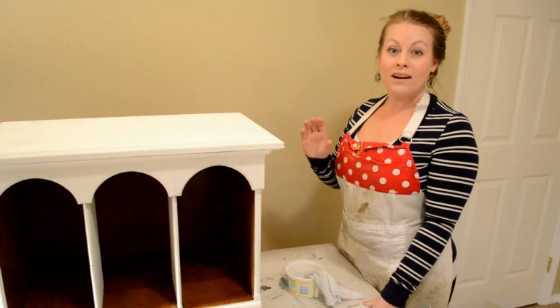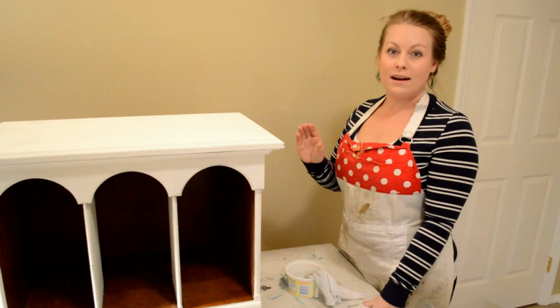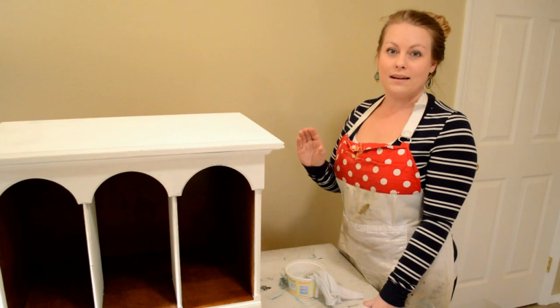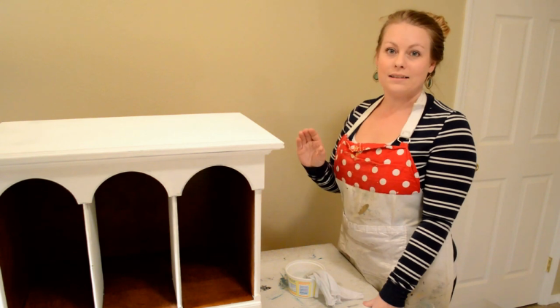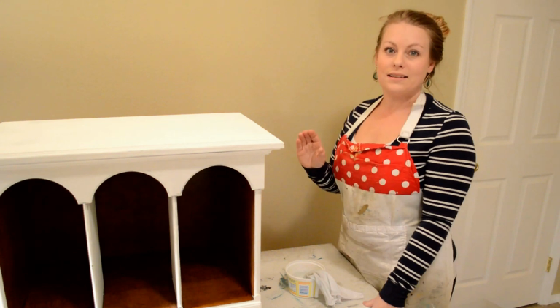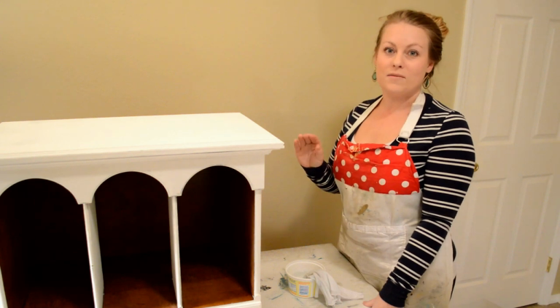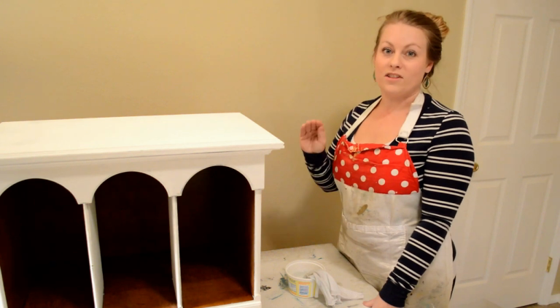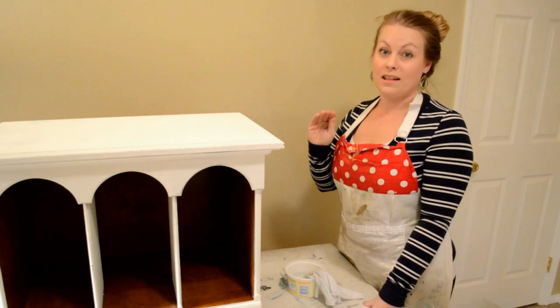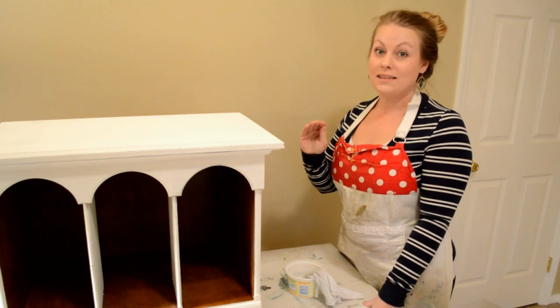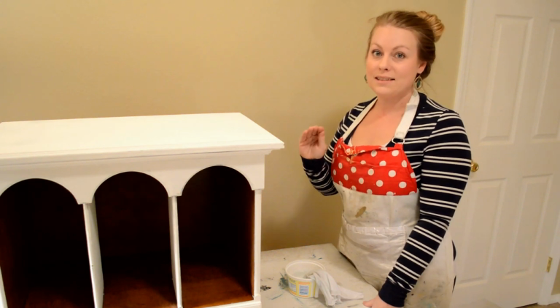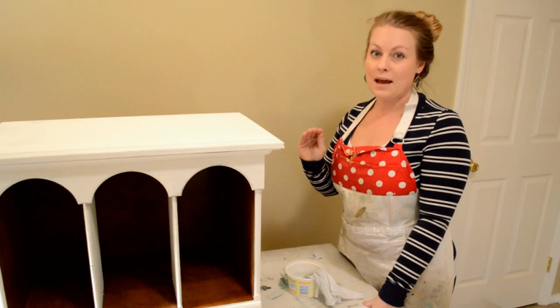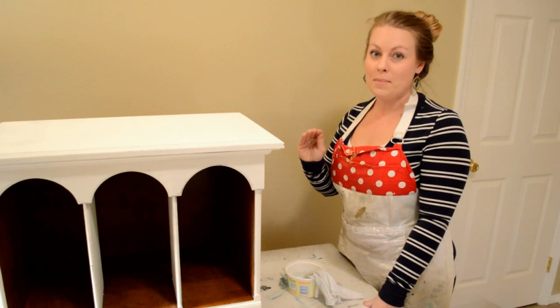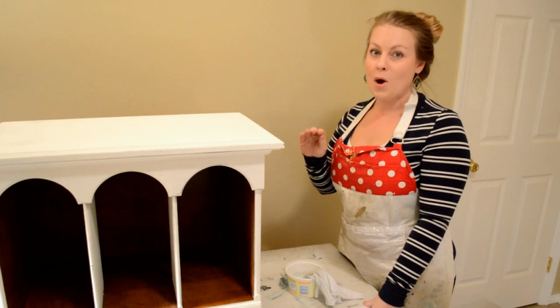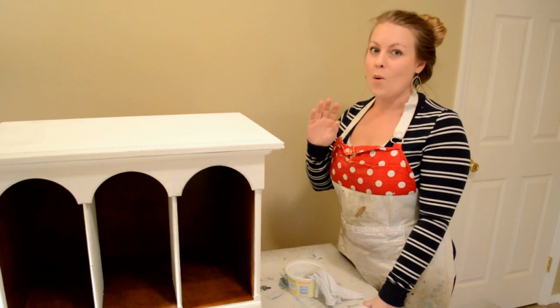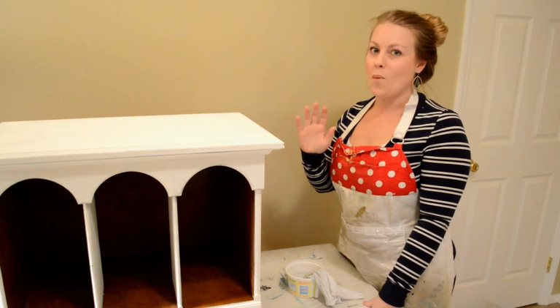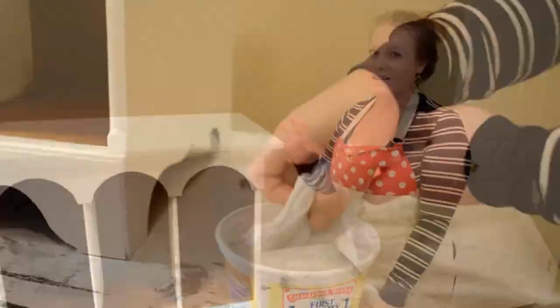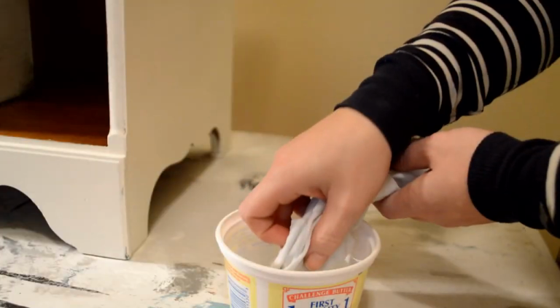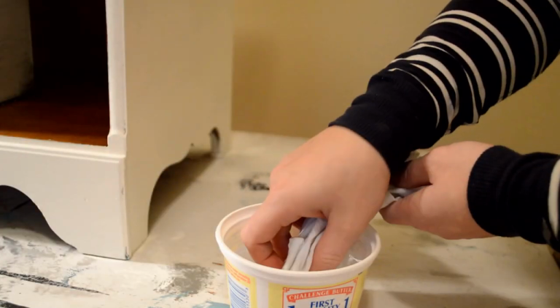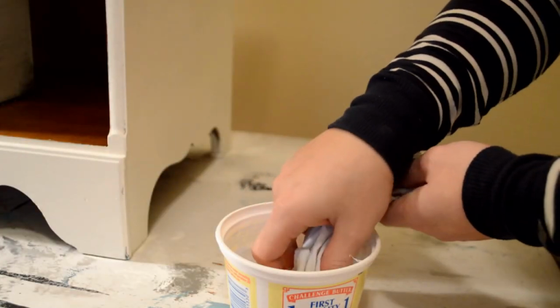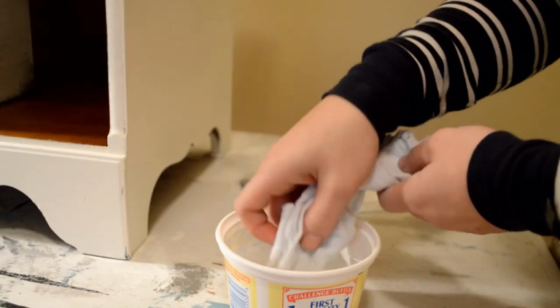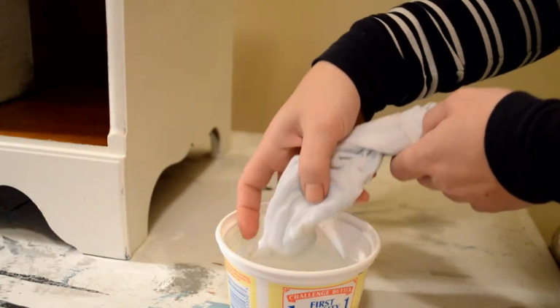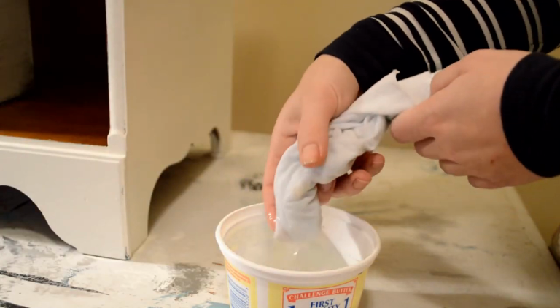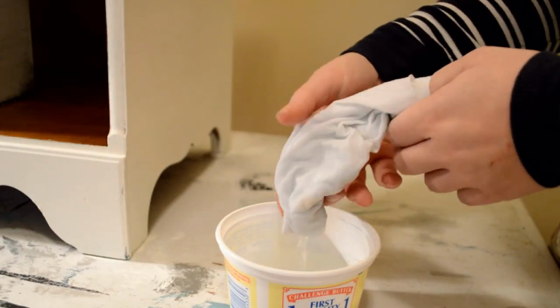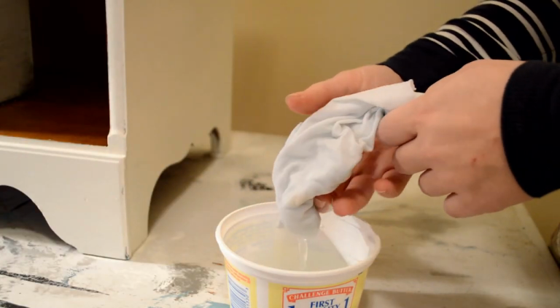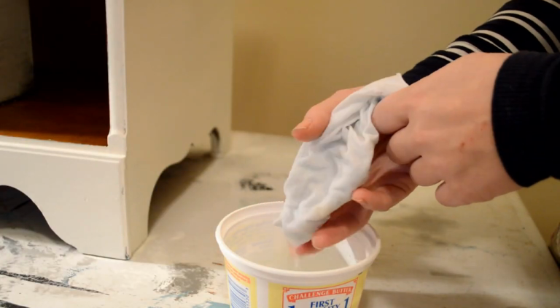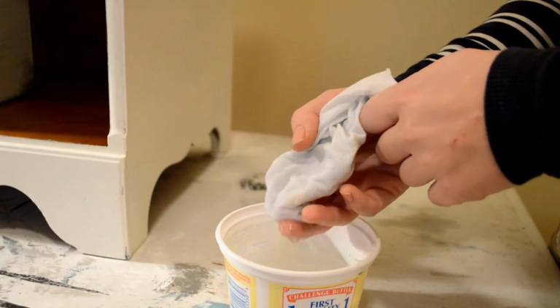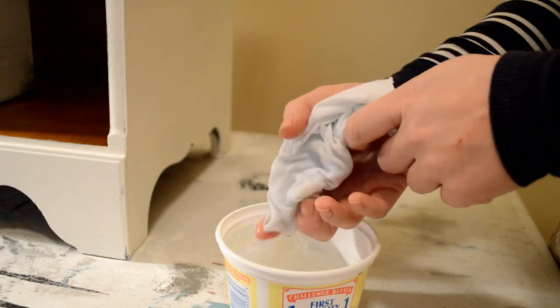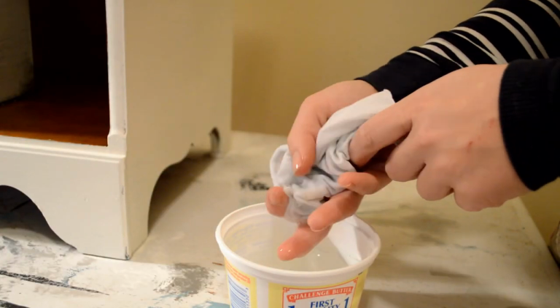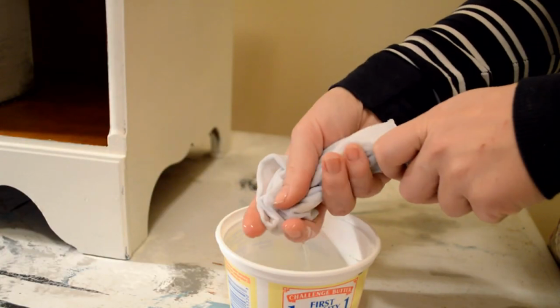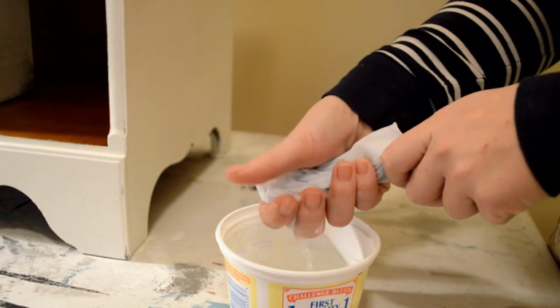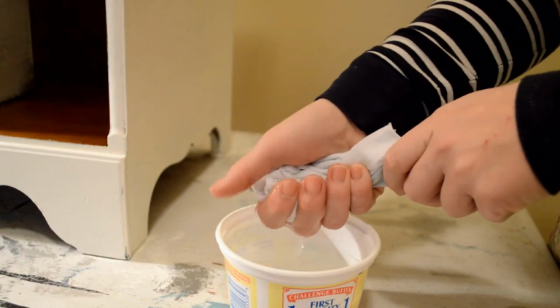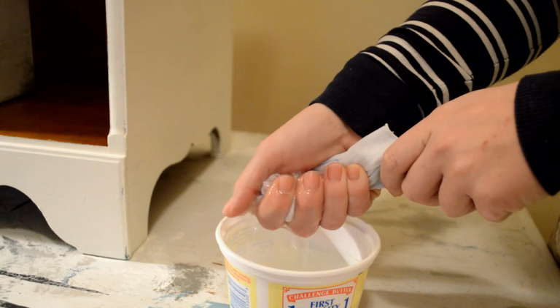Alright guys, it's time for the last step: Wet Distress. I'm going to put it on pretty thick.